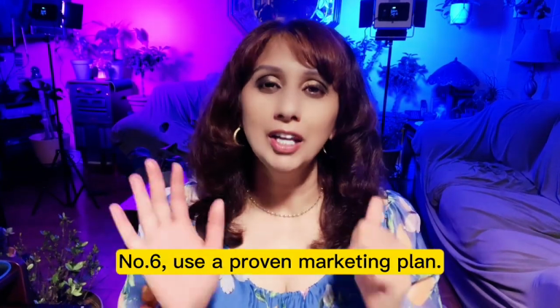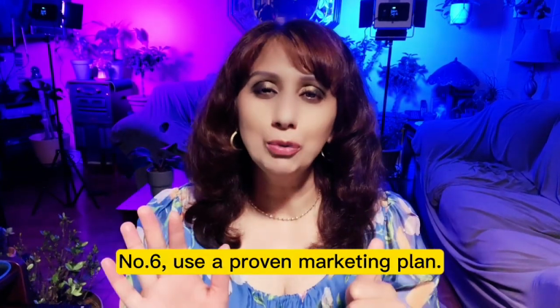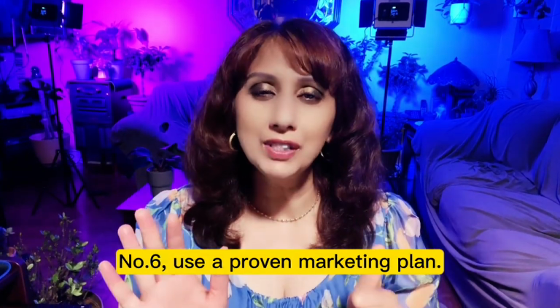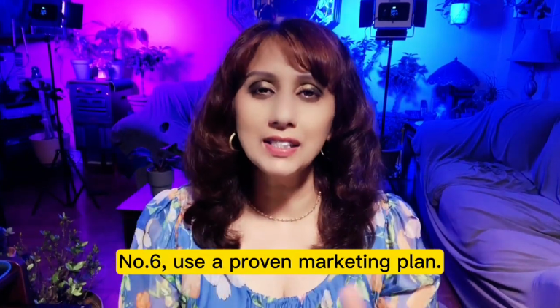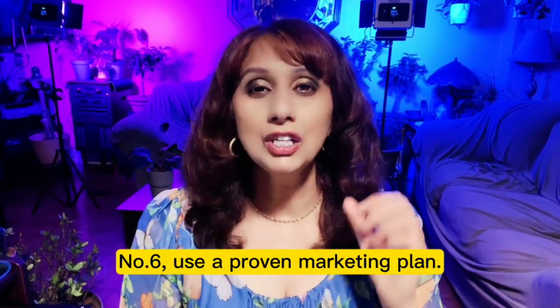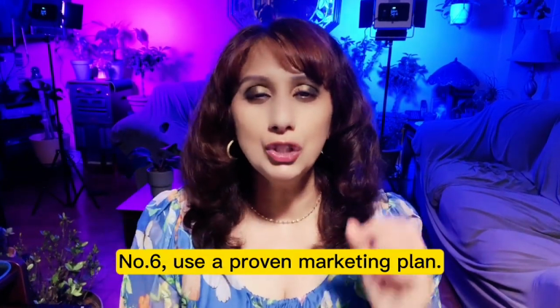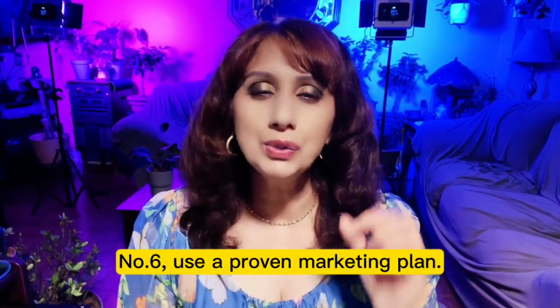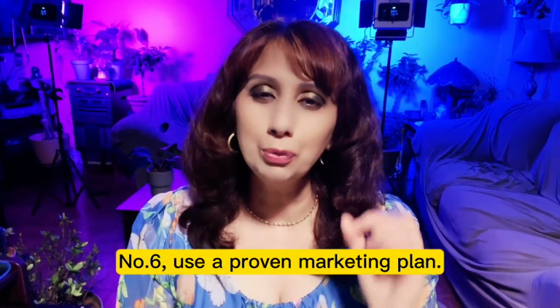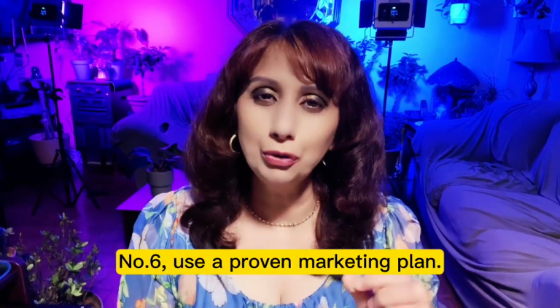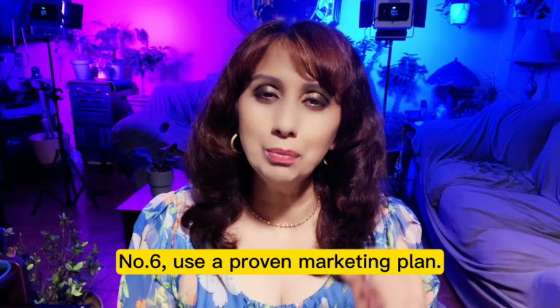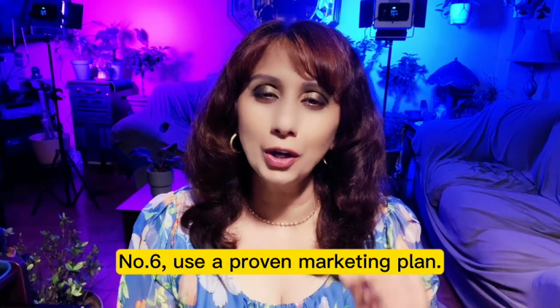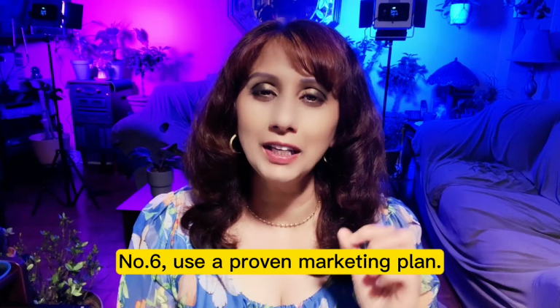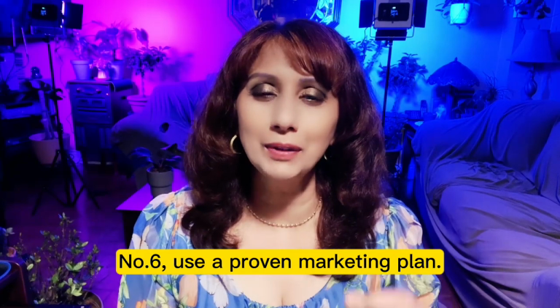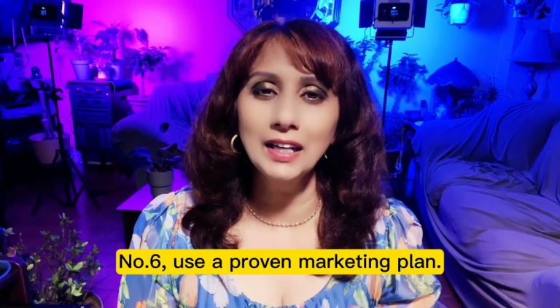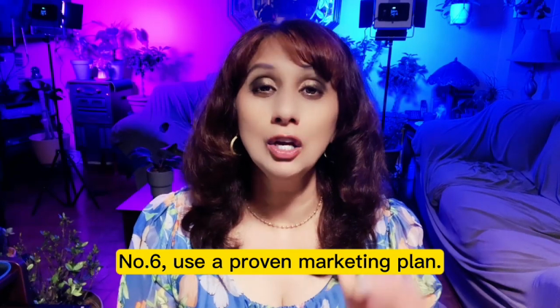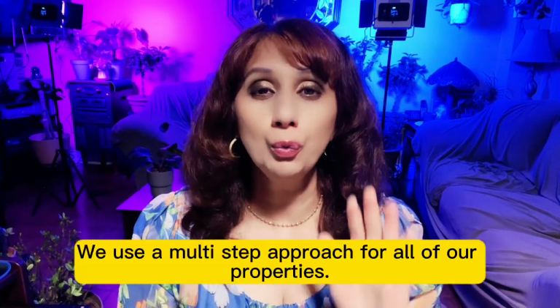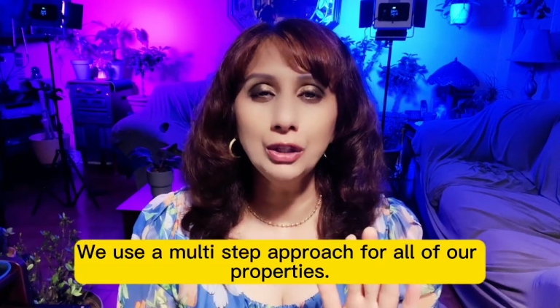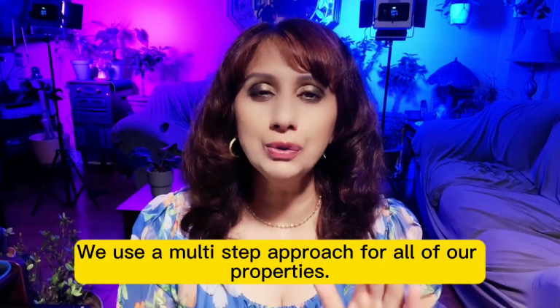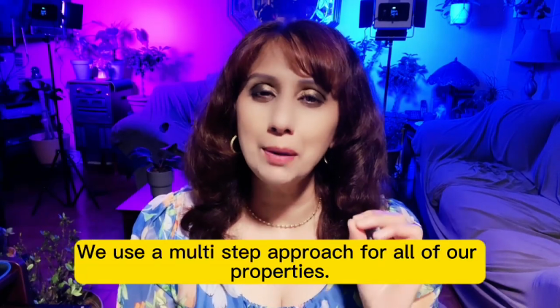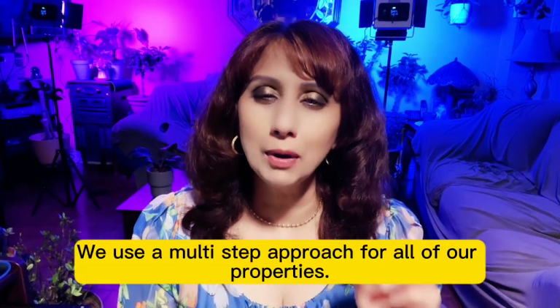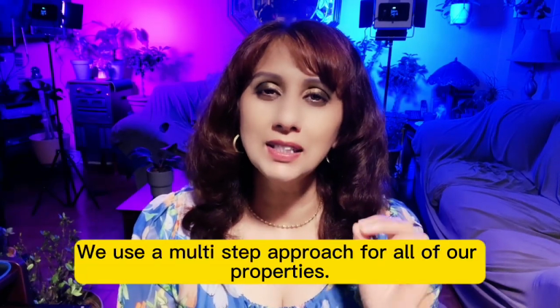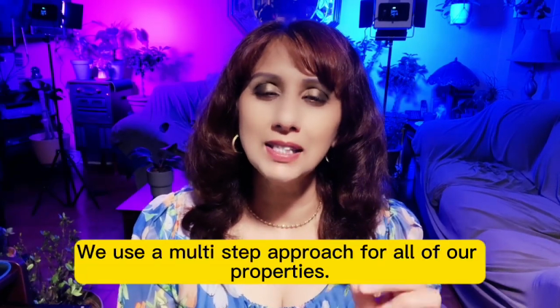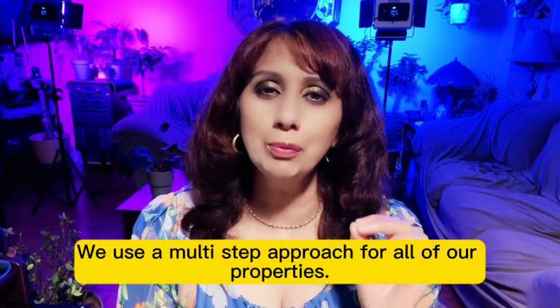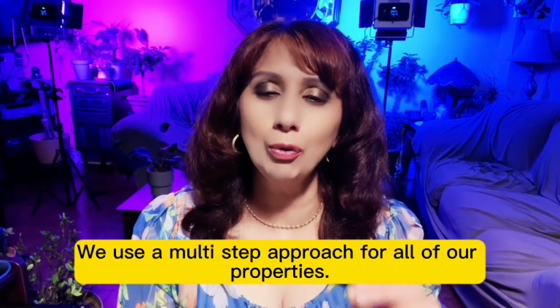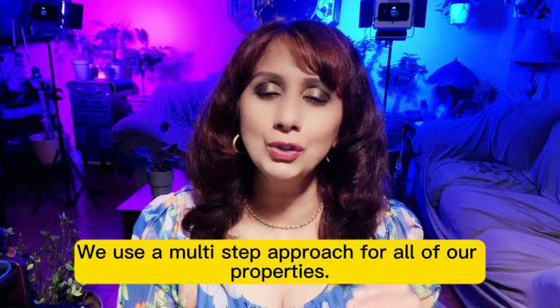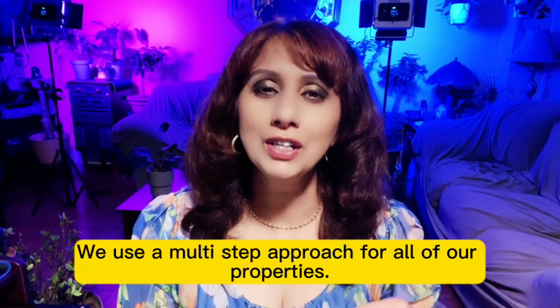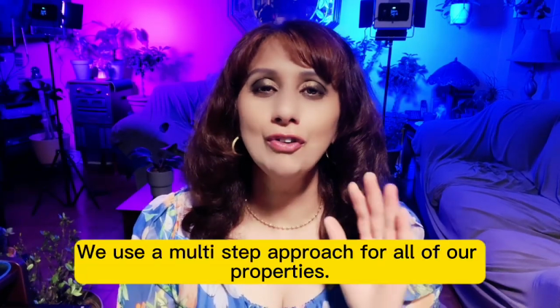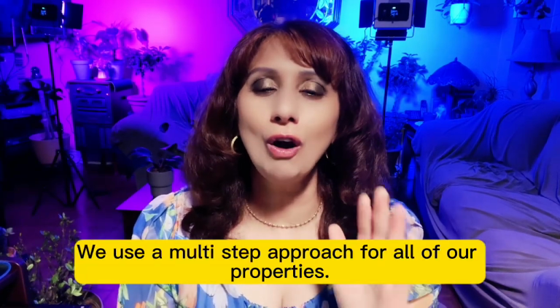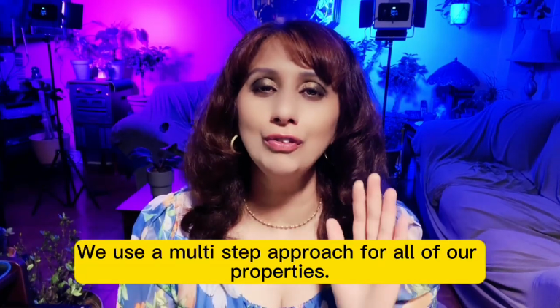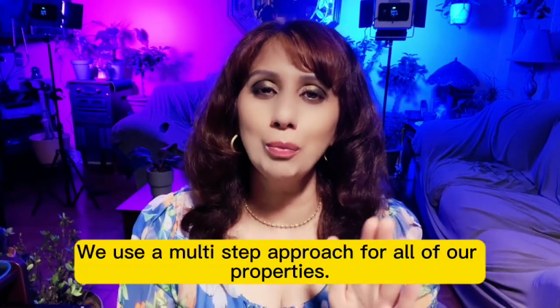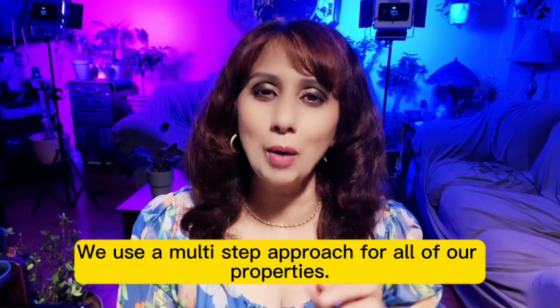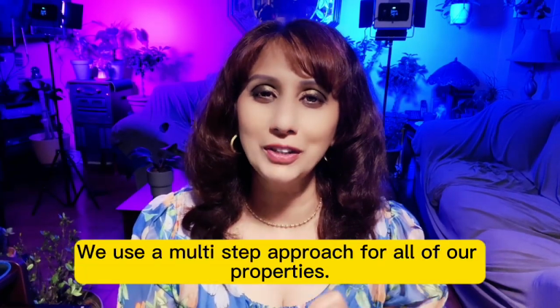Number 6: Use a proven marketing plan. We use a multi-step approach for all of our properties.